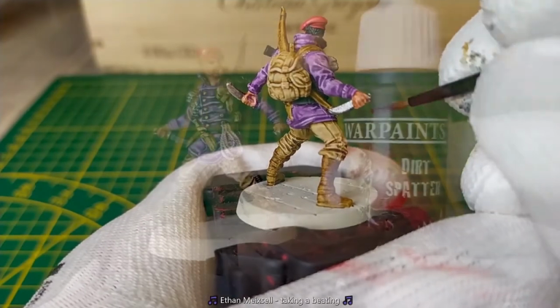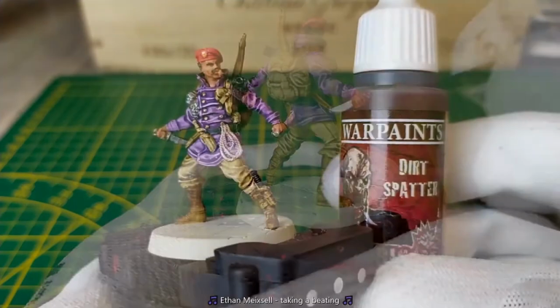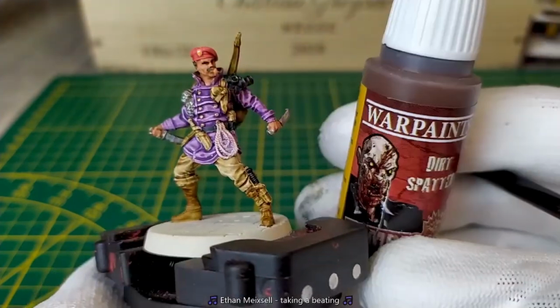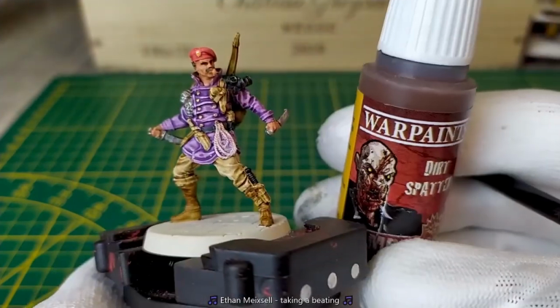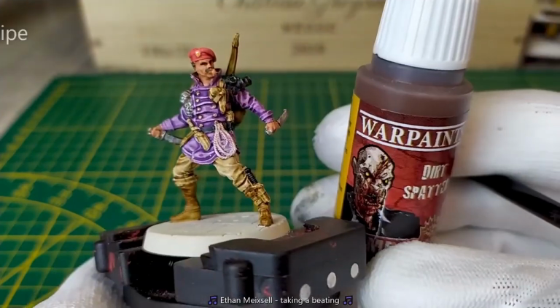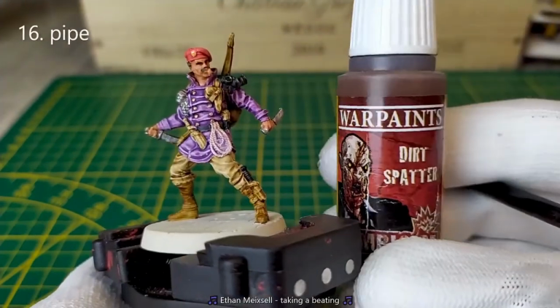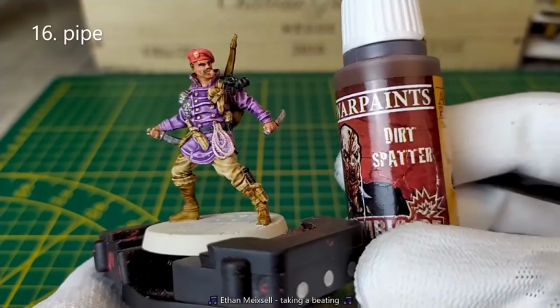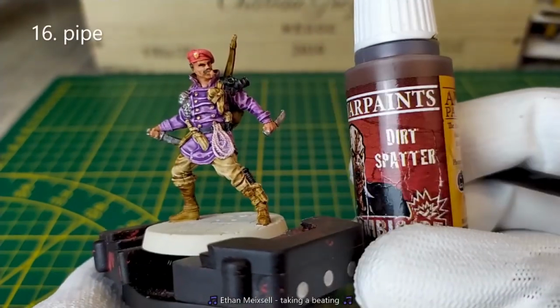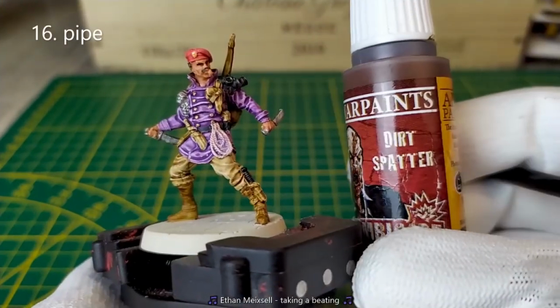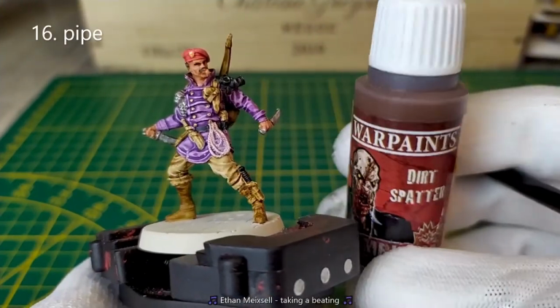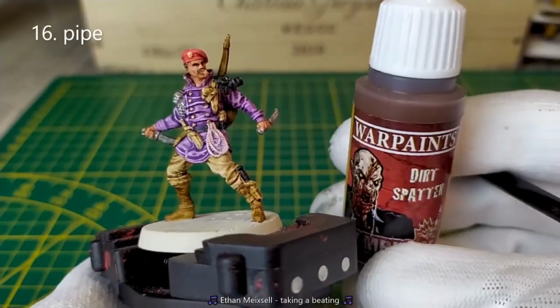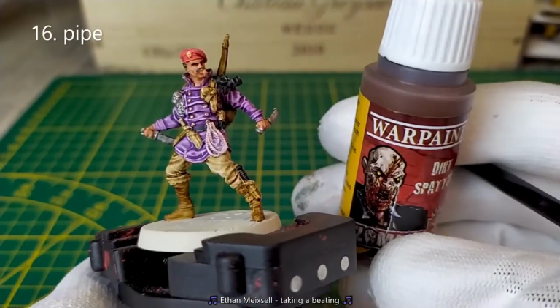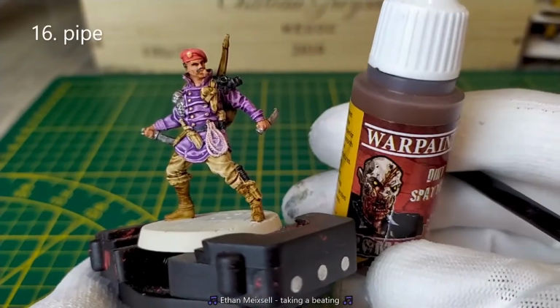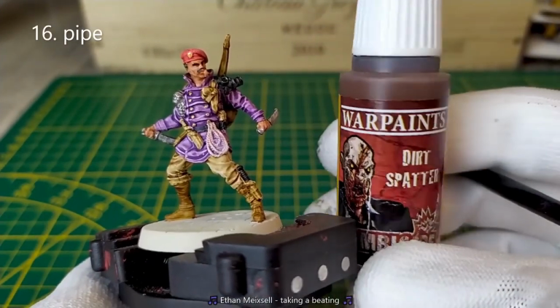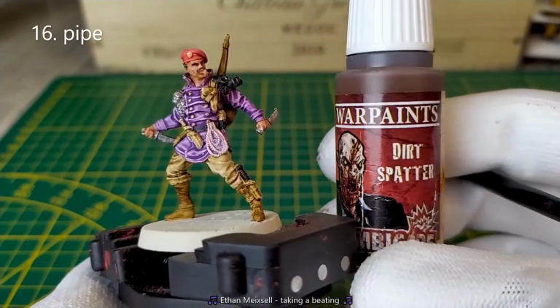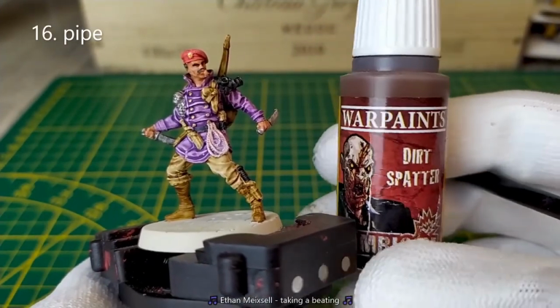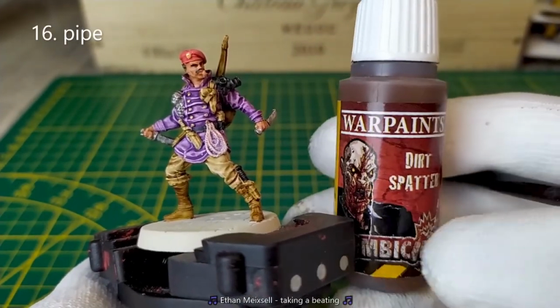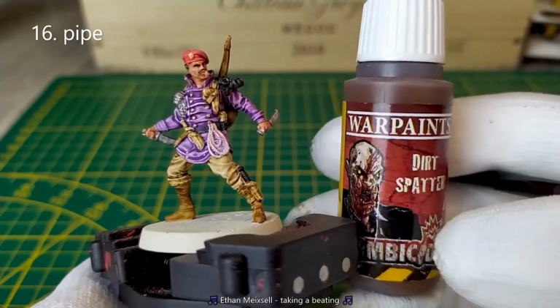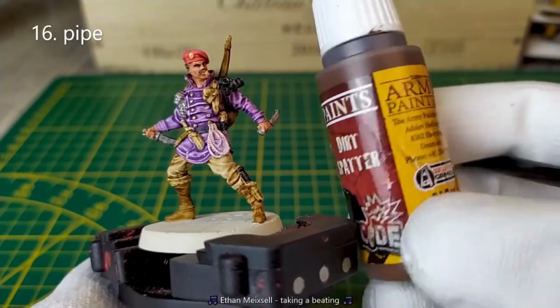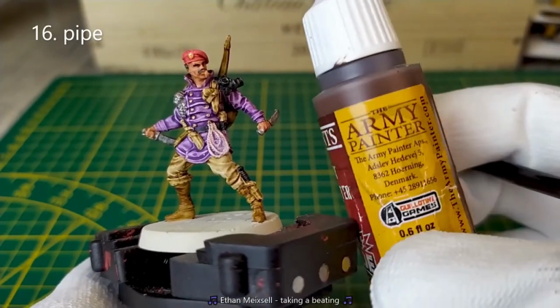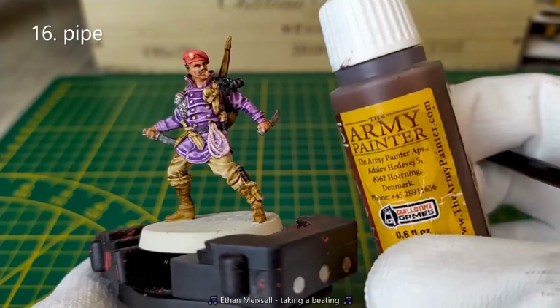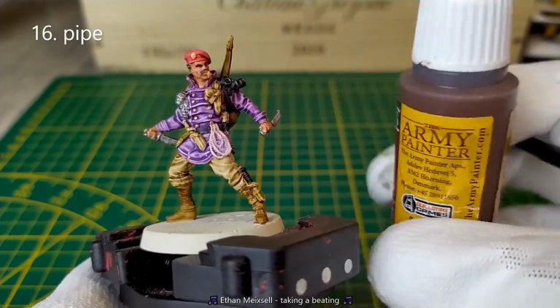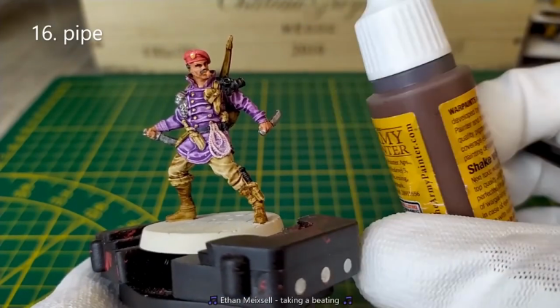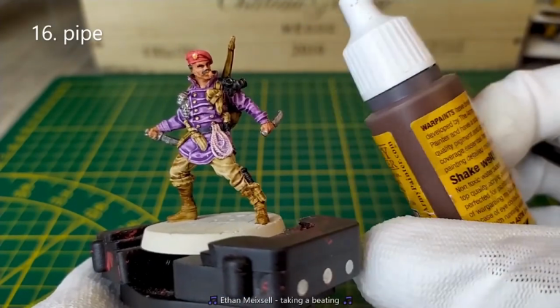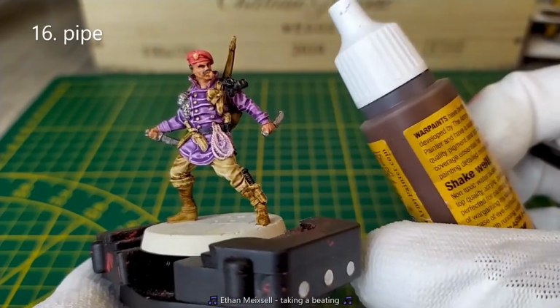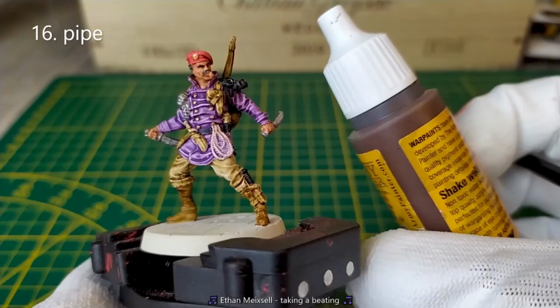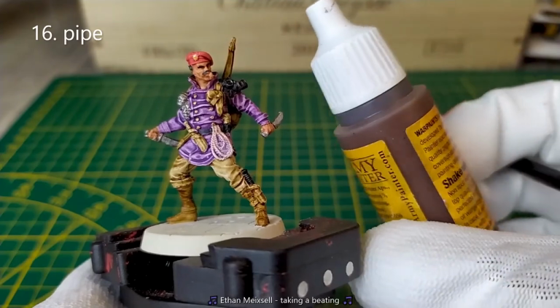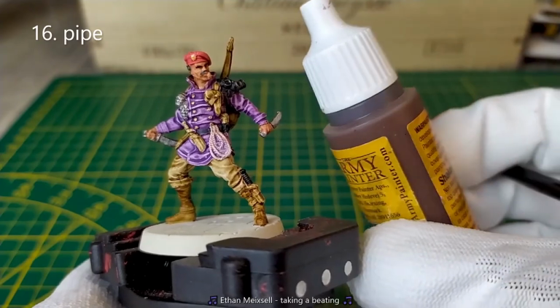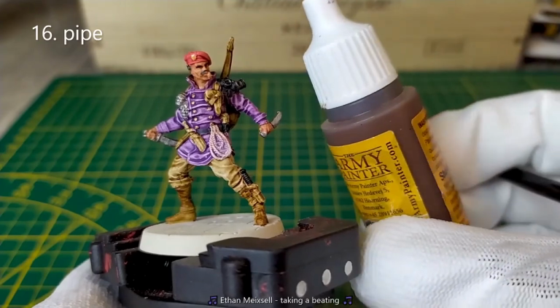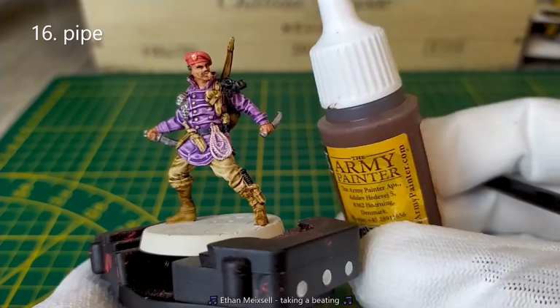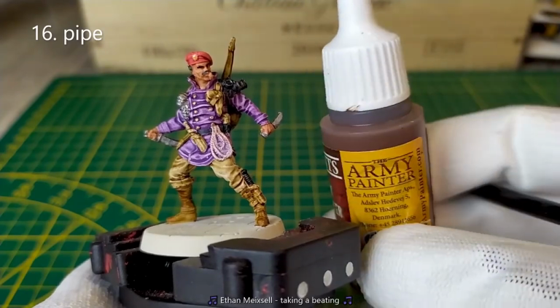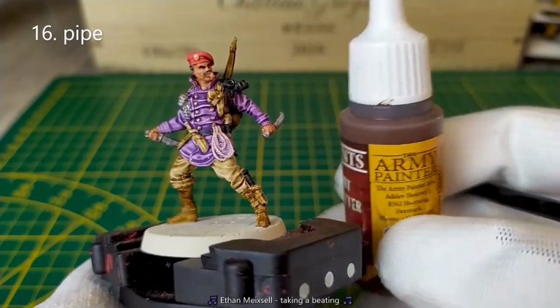To paint the pipe, I will use the Dirty Spatter from the Army Painter, but you can also use any brown basic color.